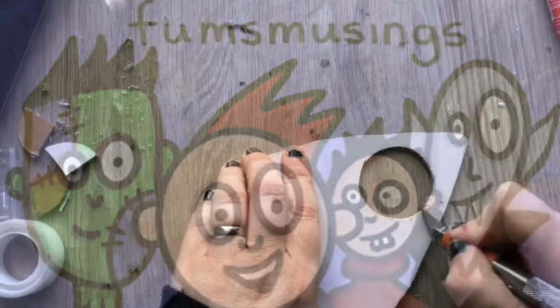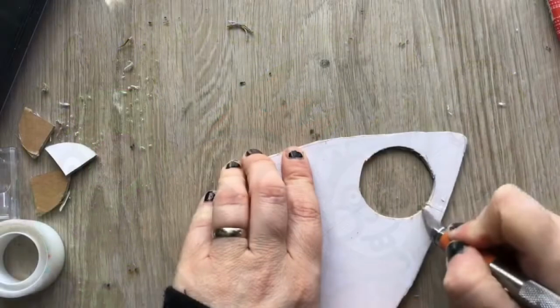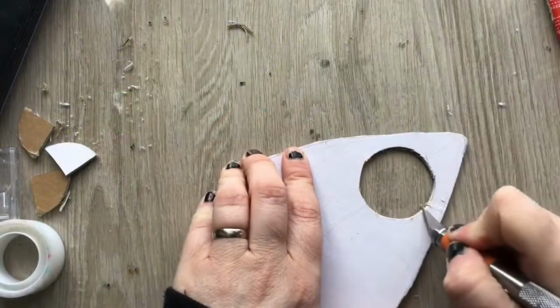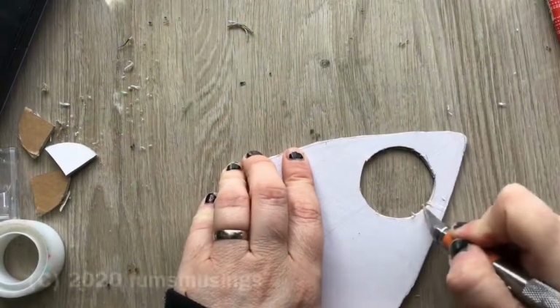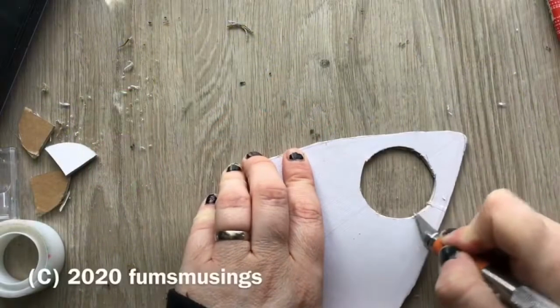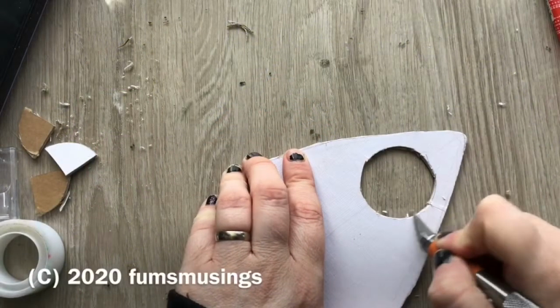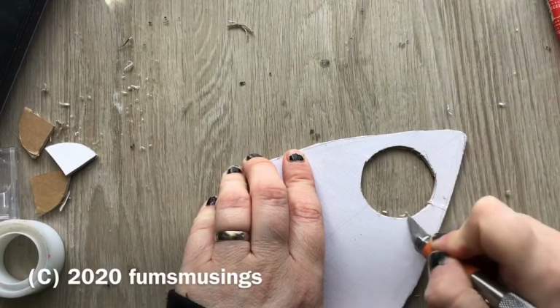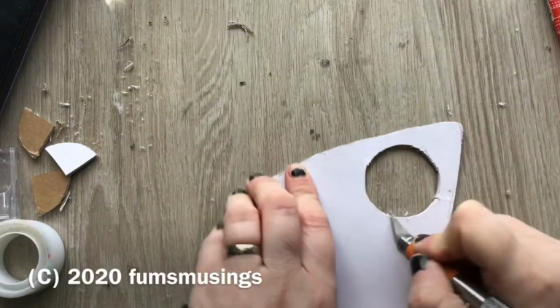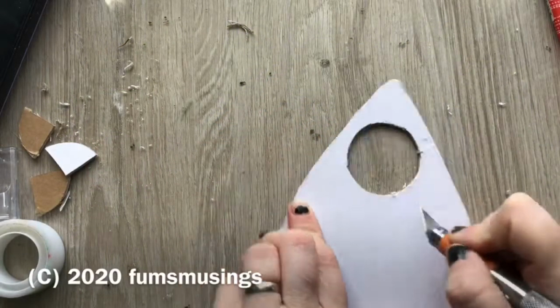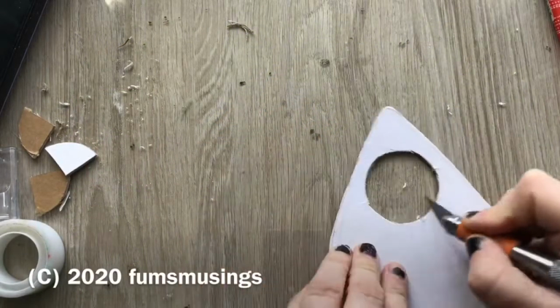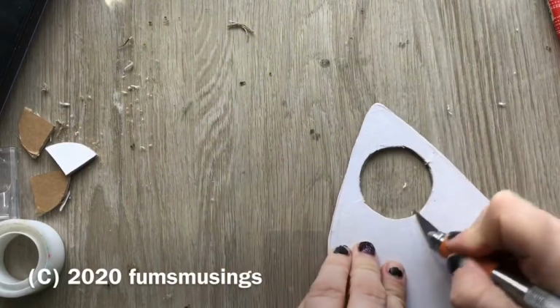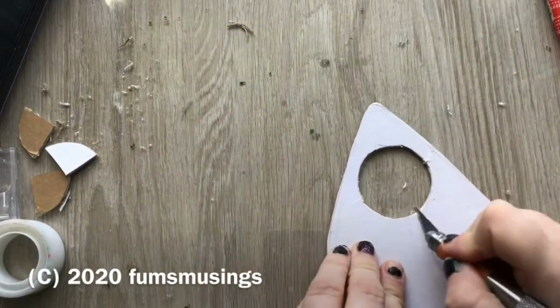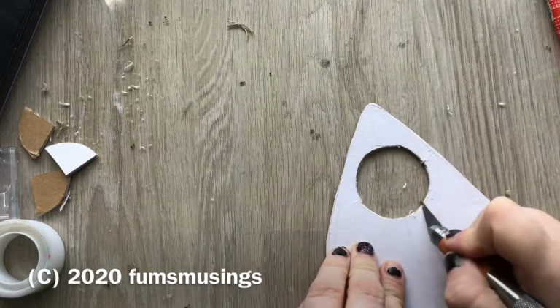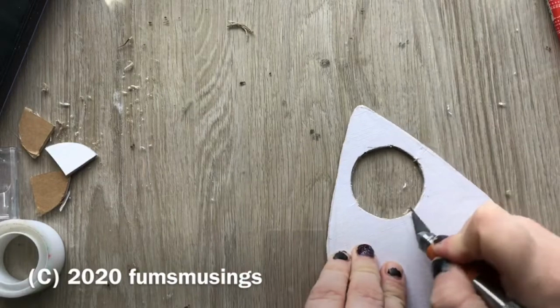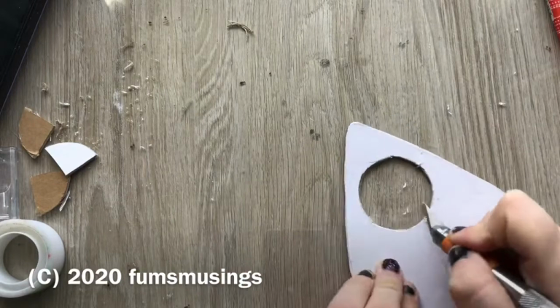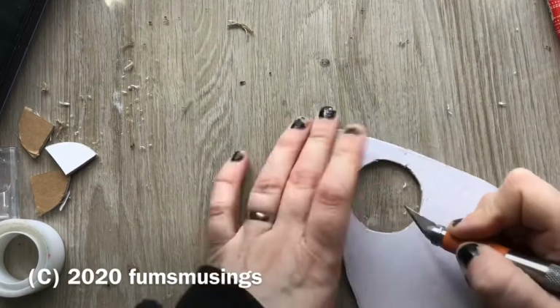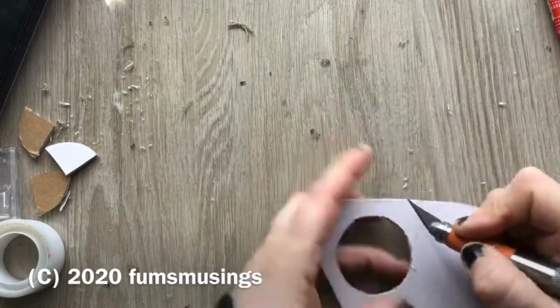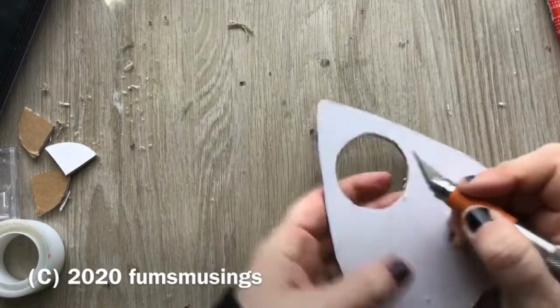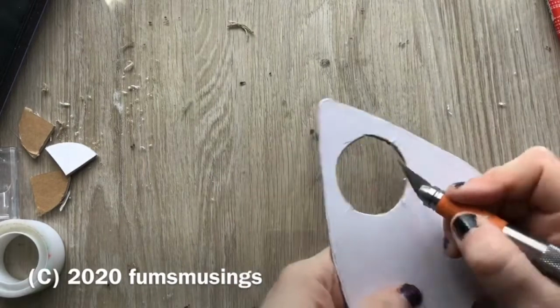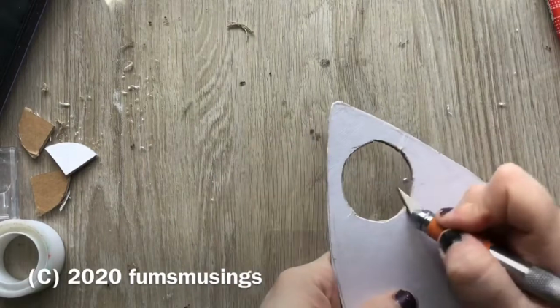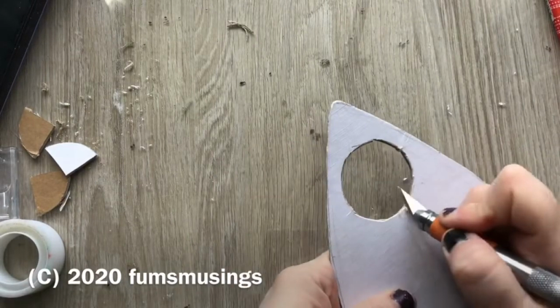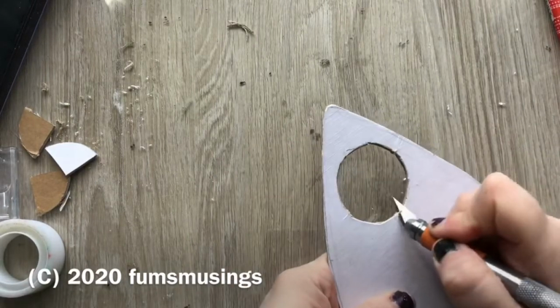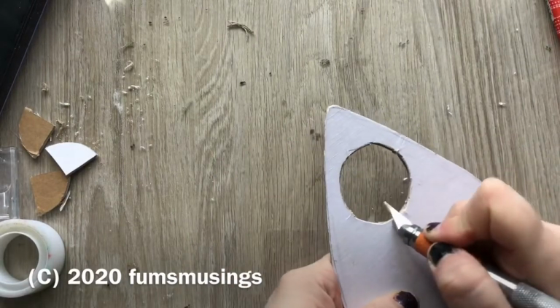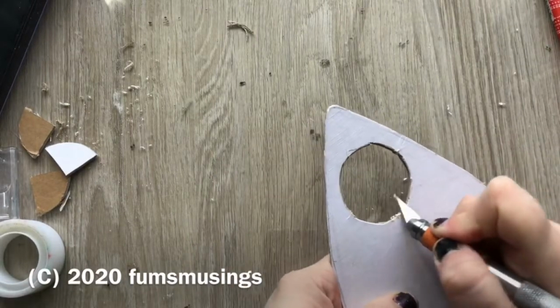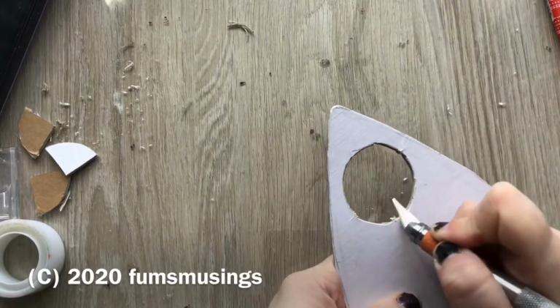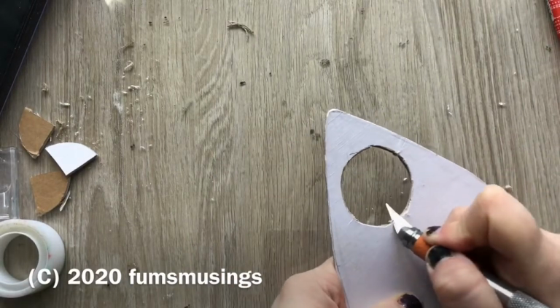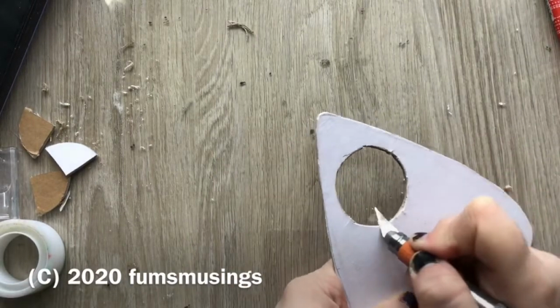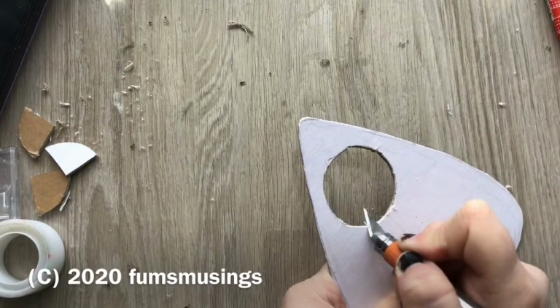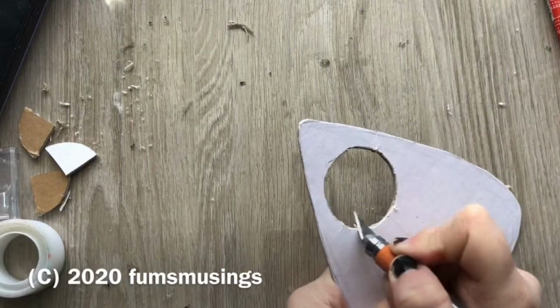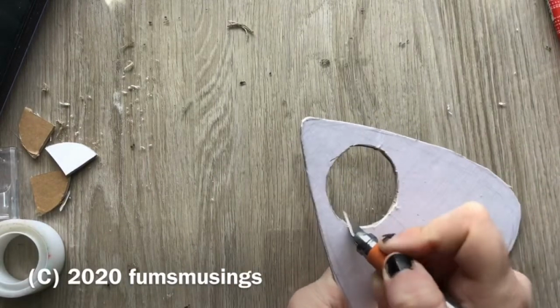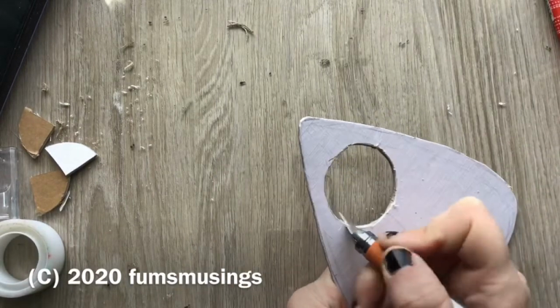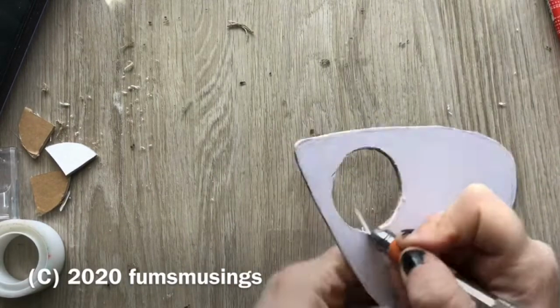Hi everyone, I wanted to show you a piece that I made — a display piece that I made recently.